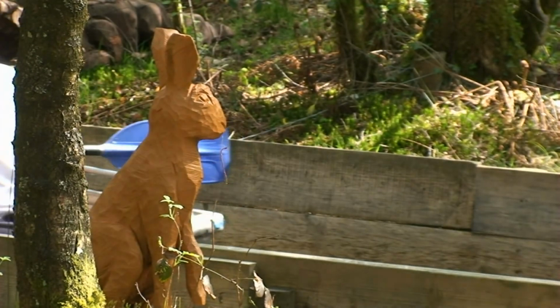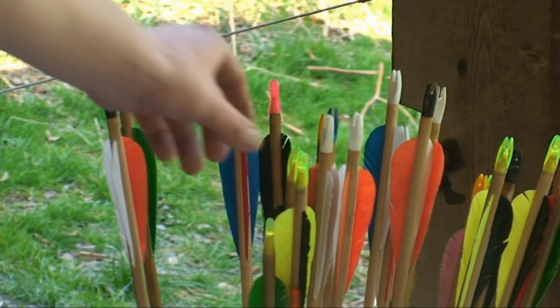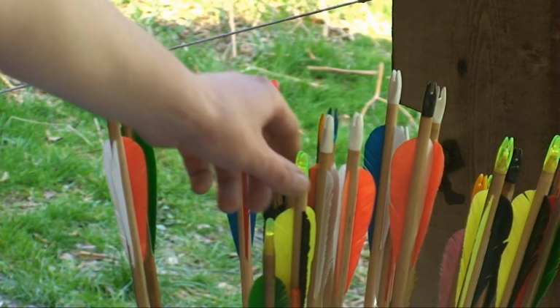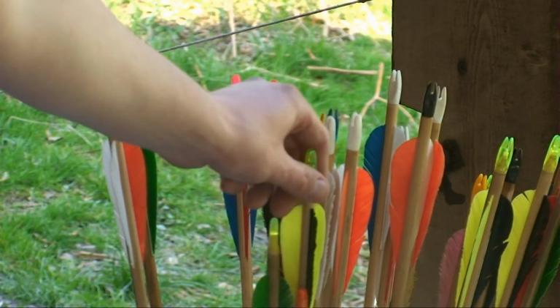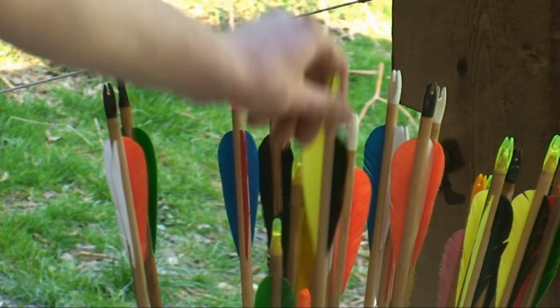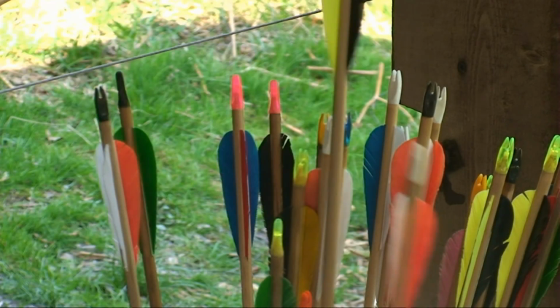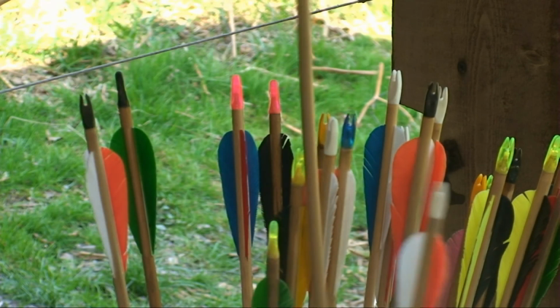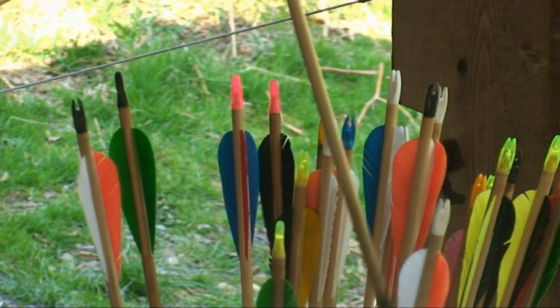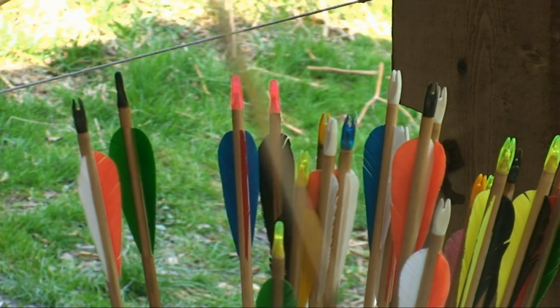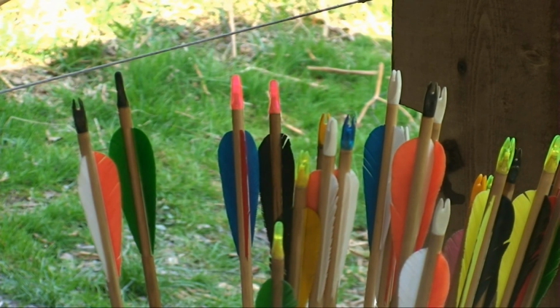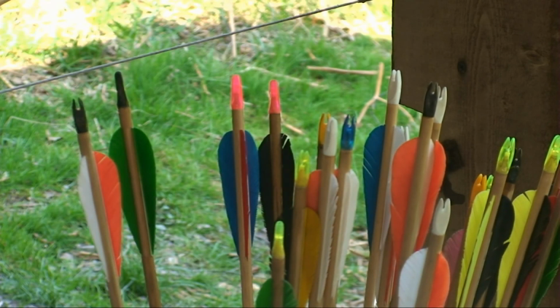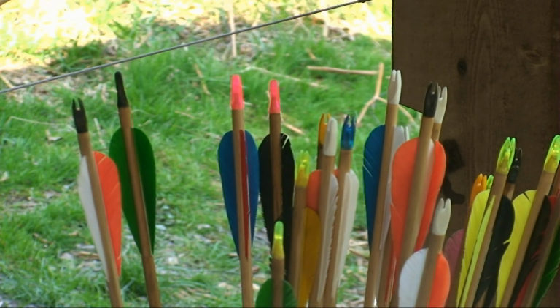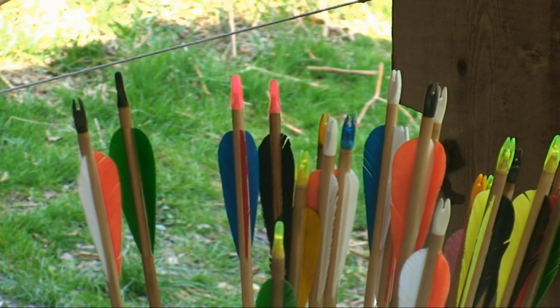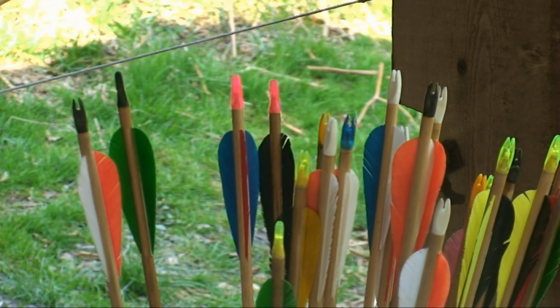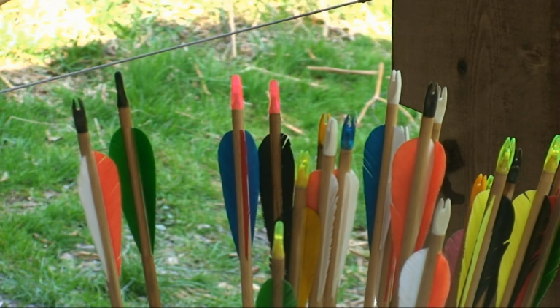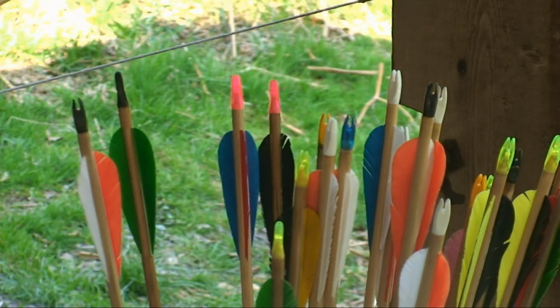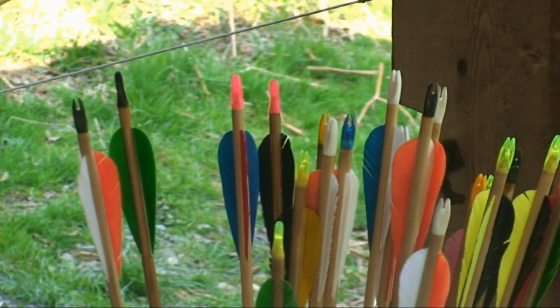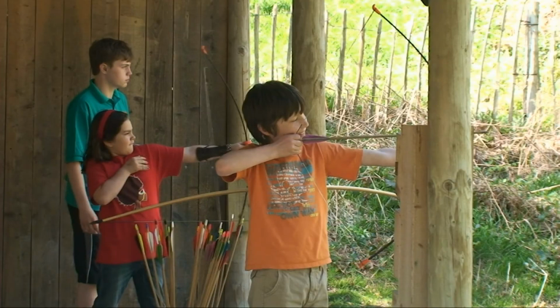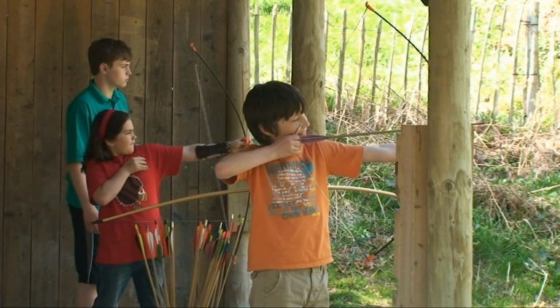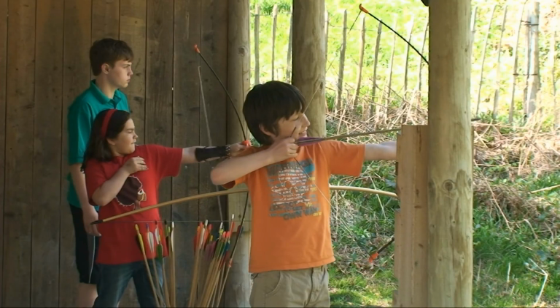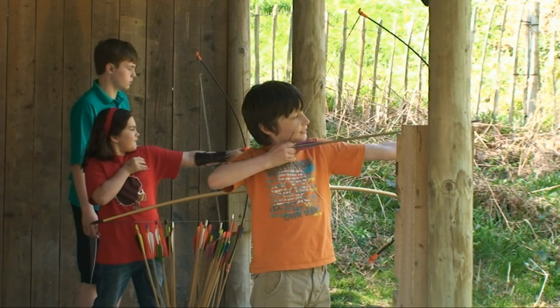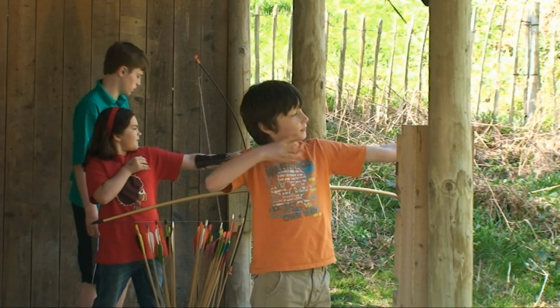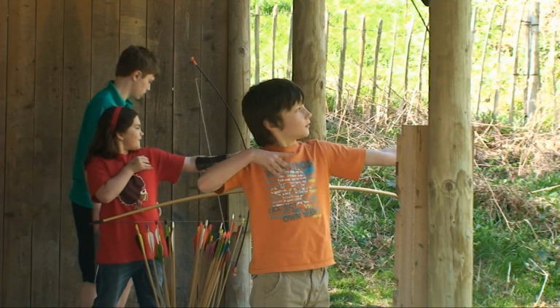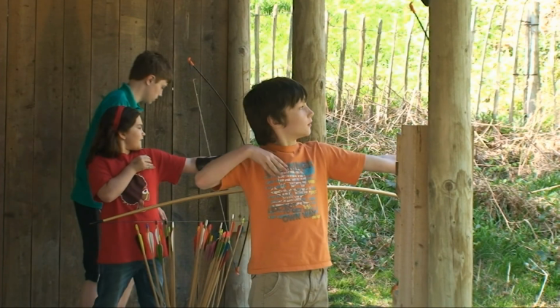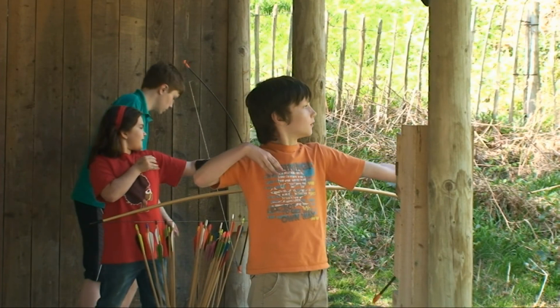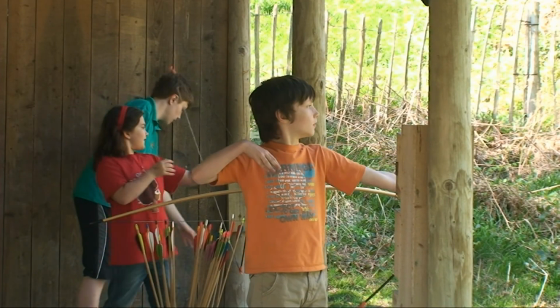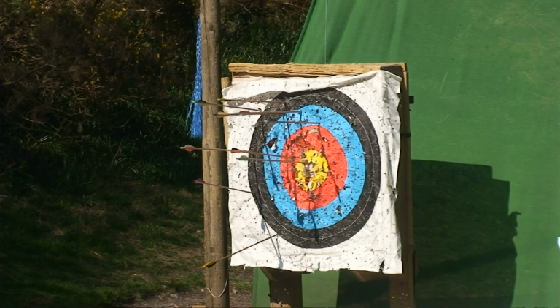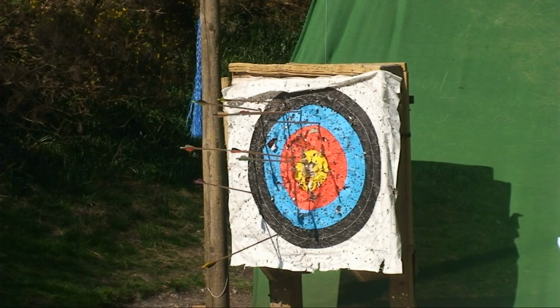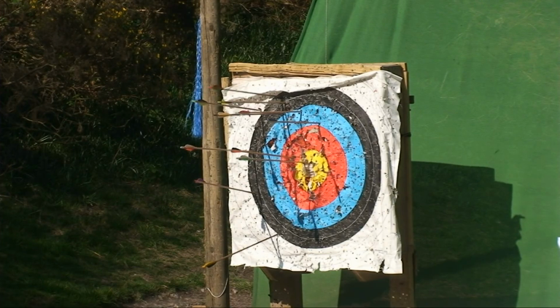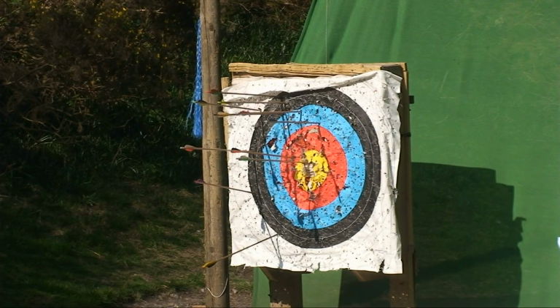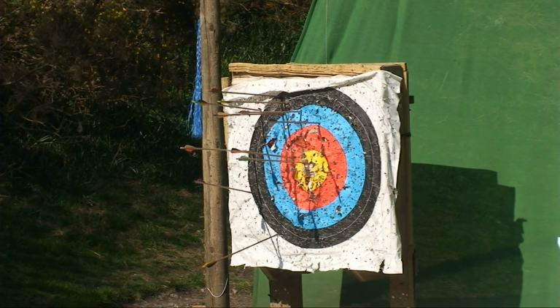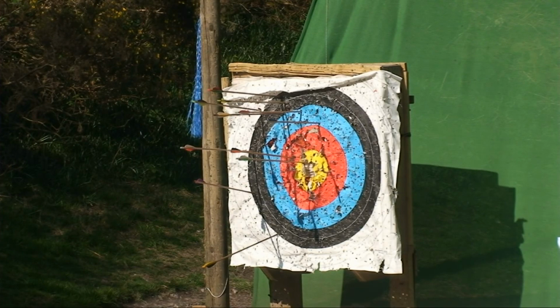Fancy your chances as a modern day Robin Hood? Try shooting a traditional longbow.